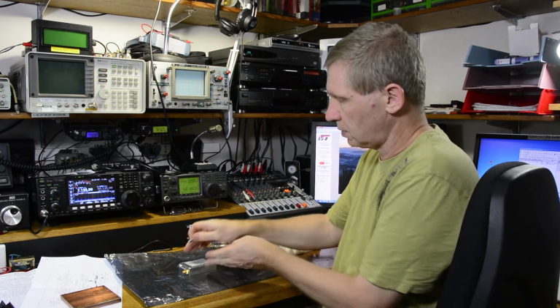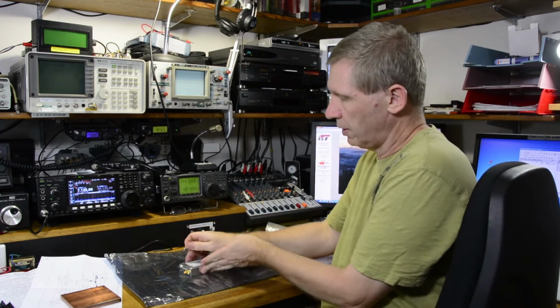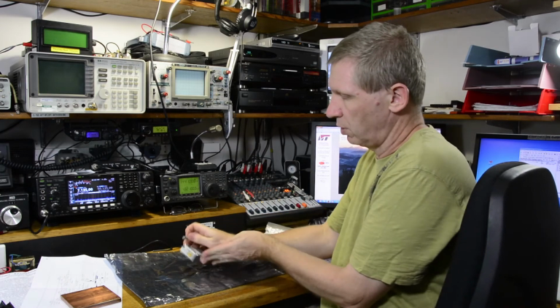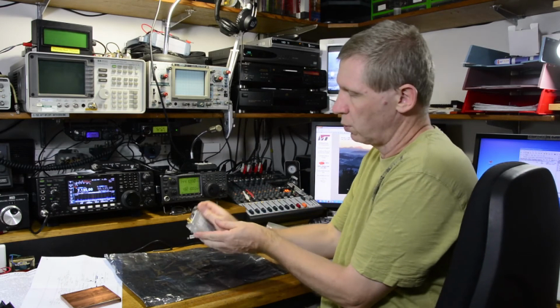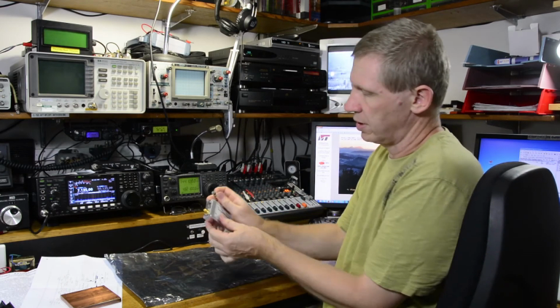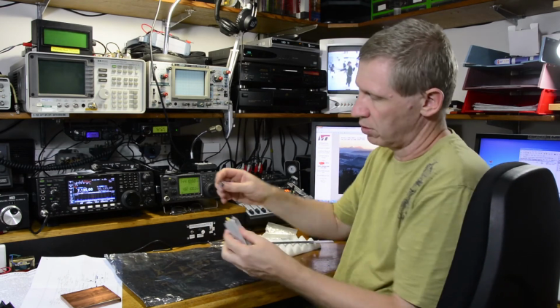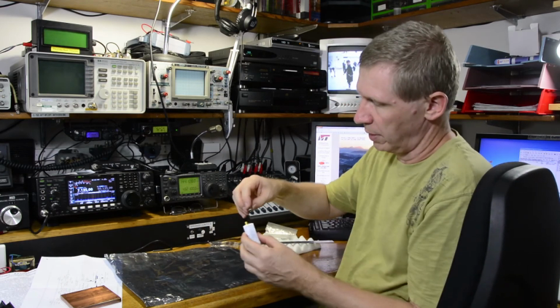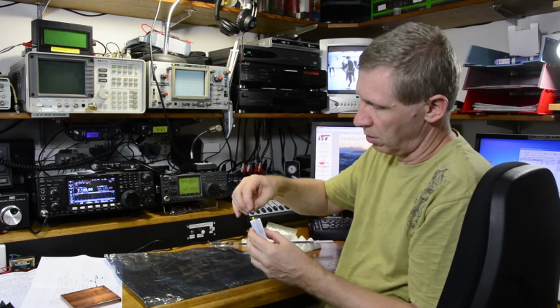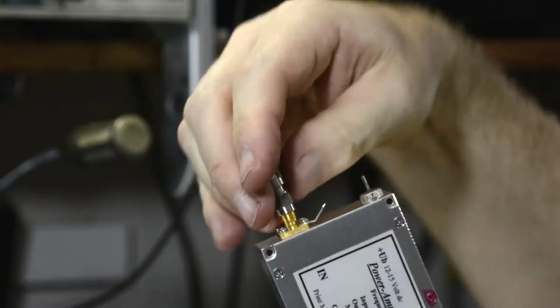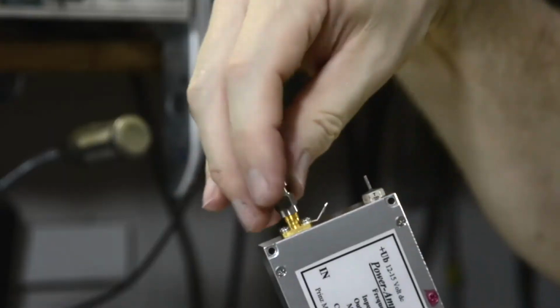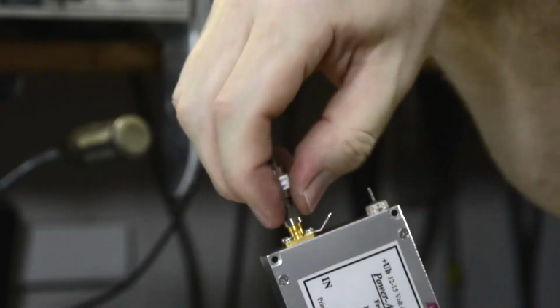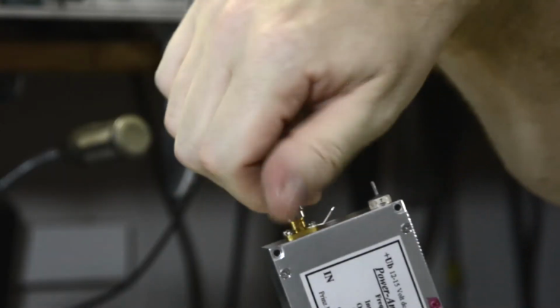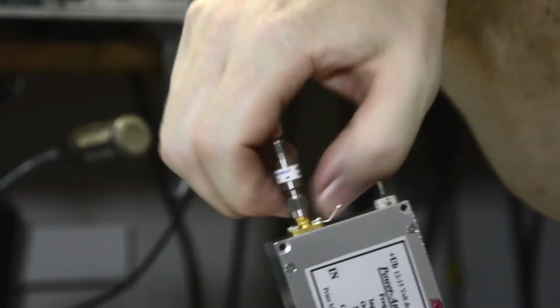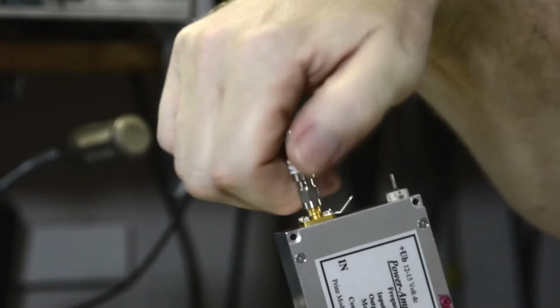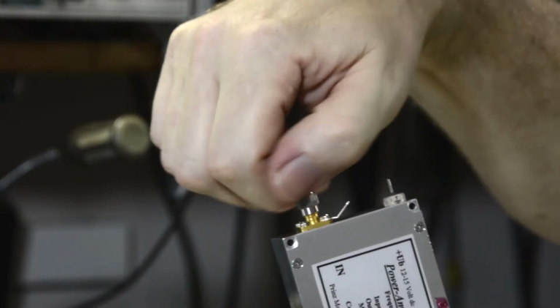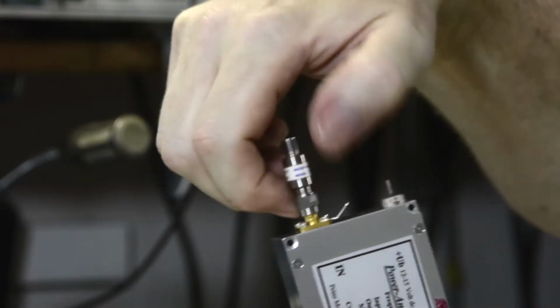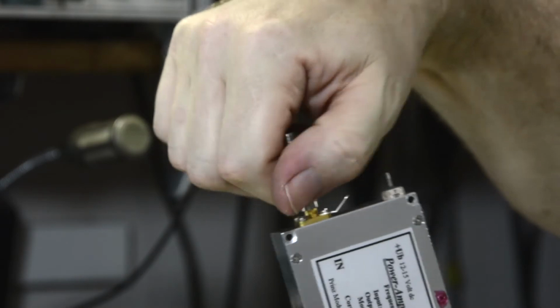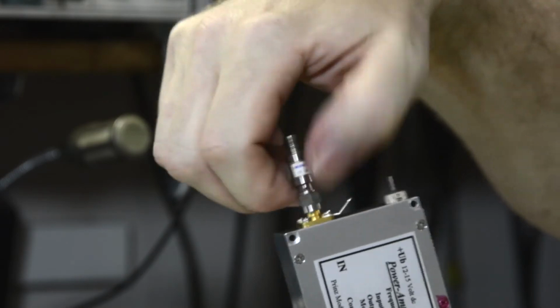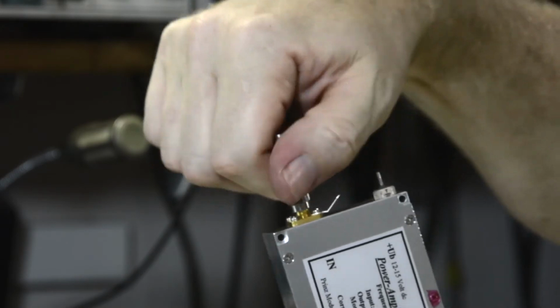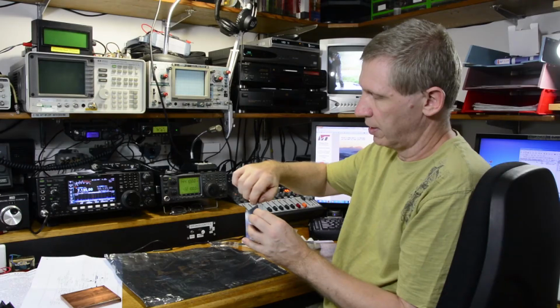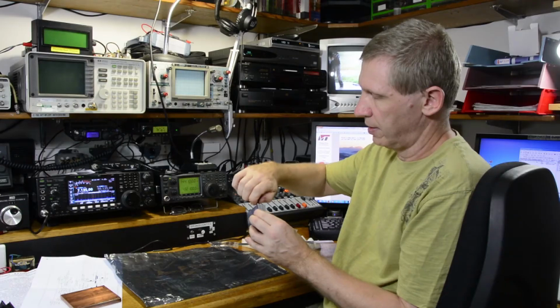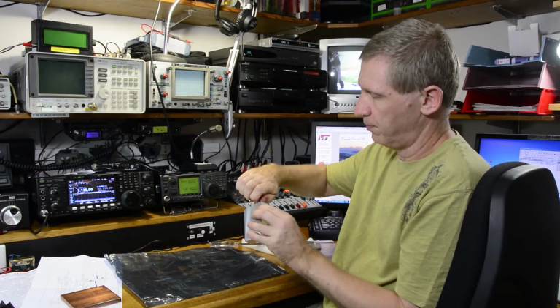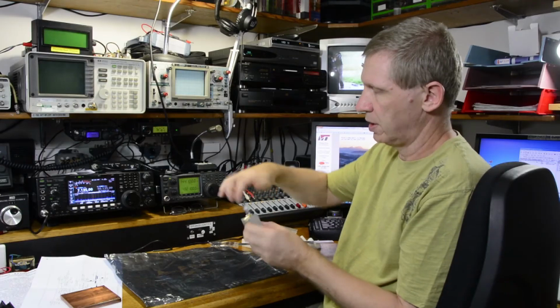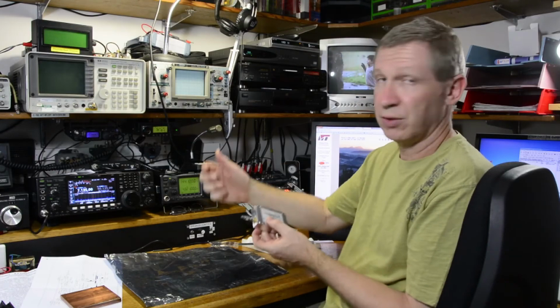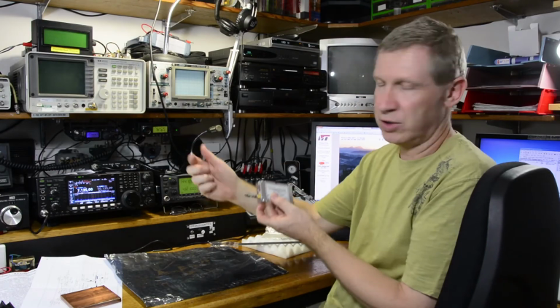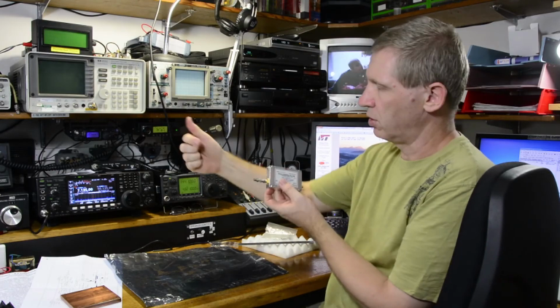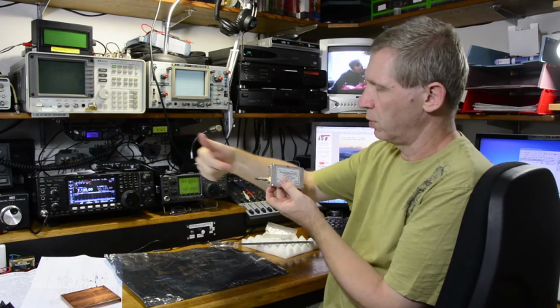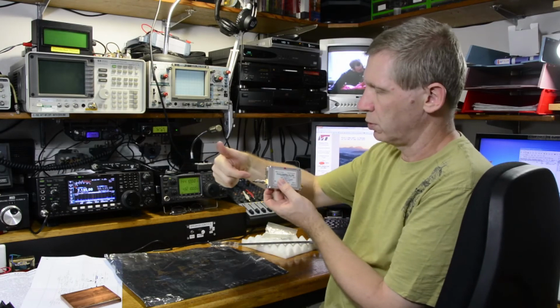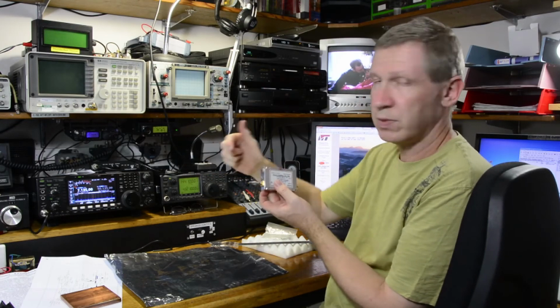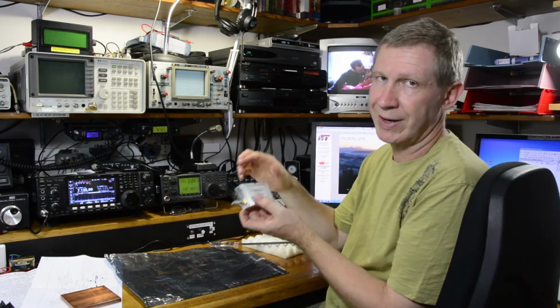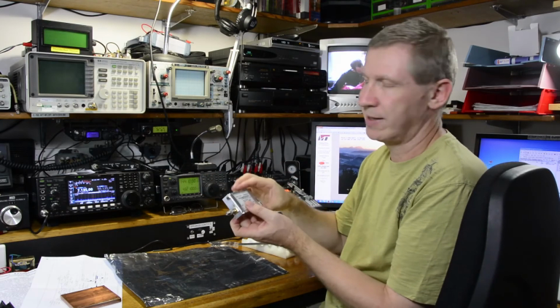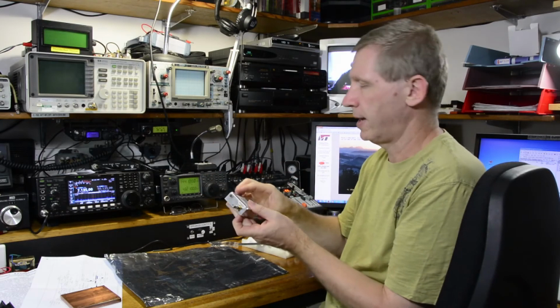That attenuator would just screw inline to the input, so you could feed your Kuhn module straight into the amplifier.